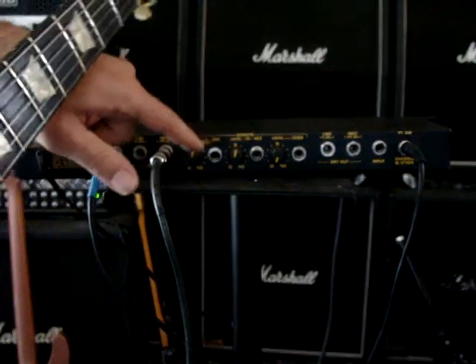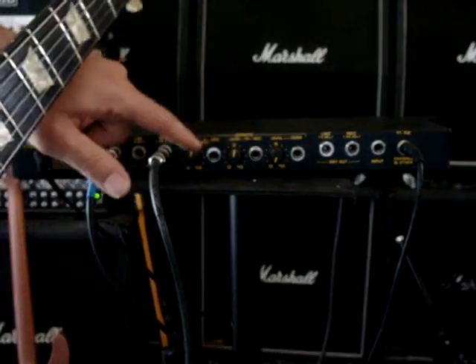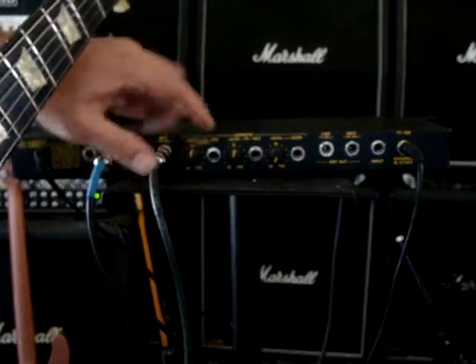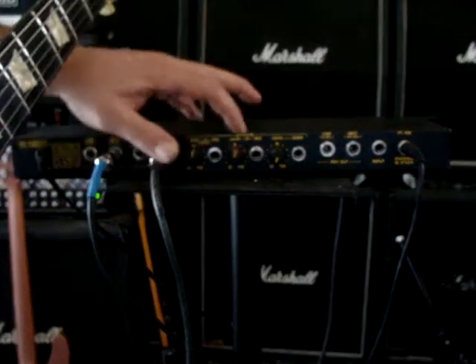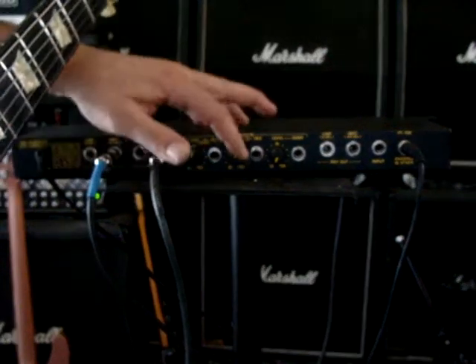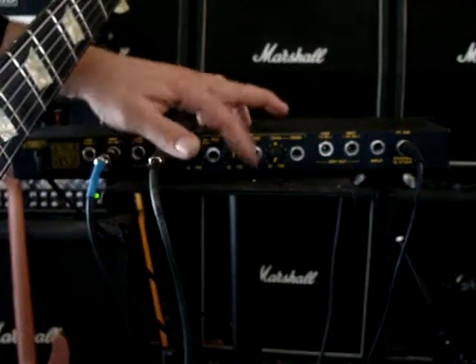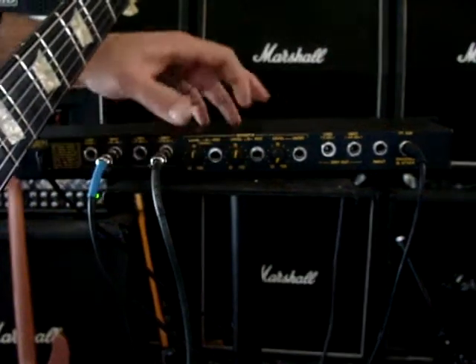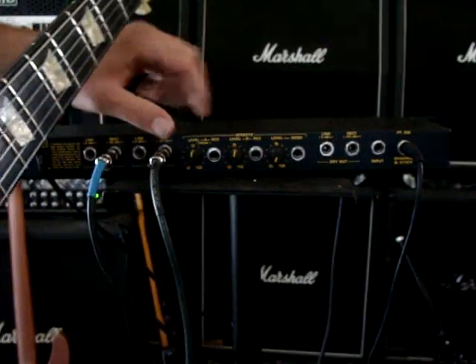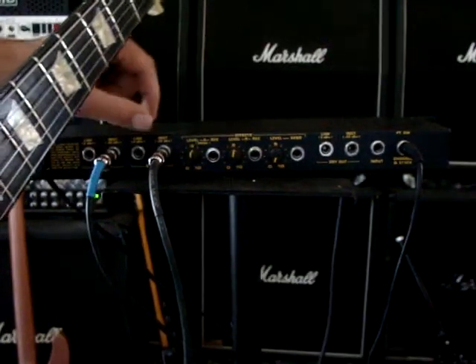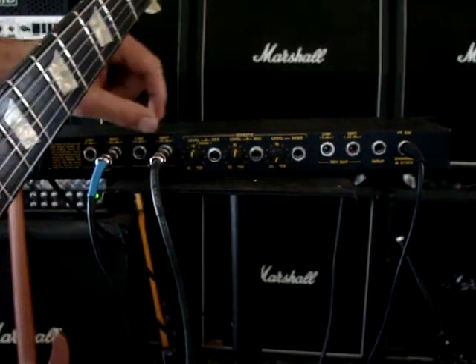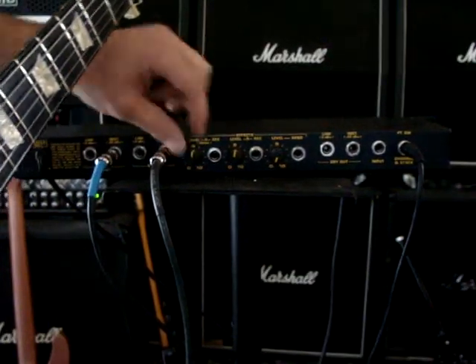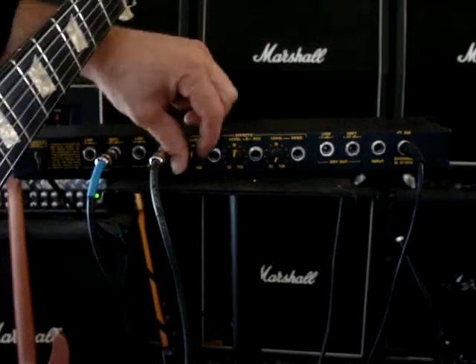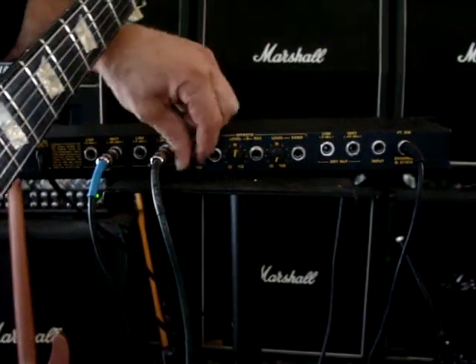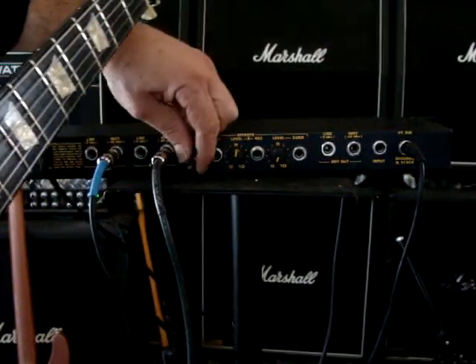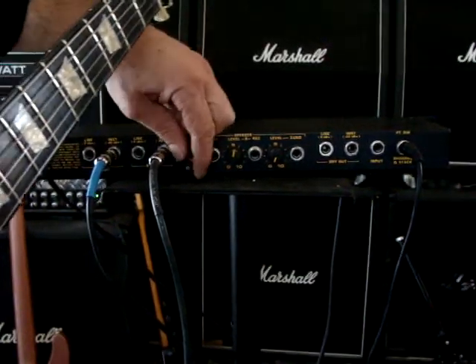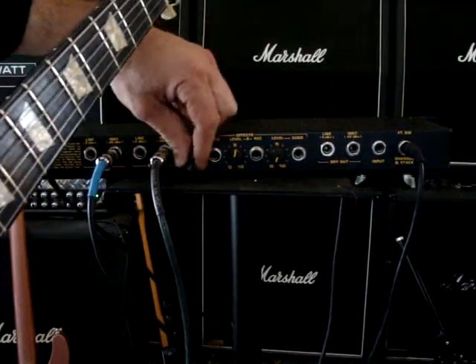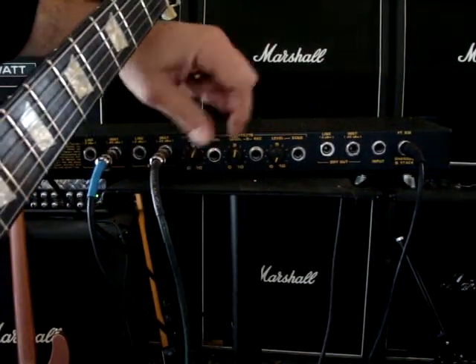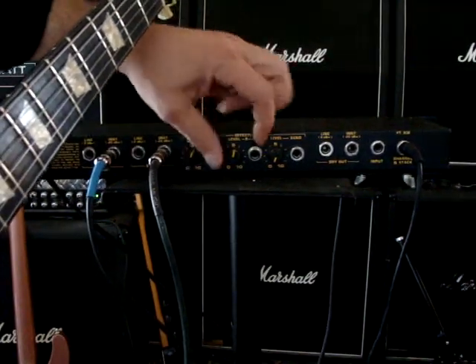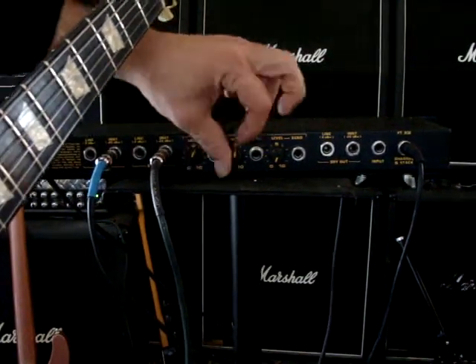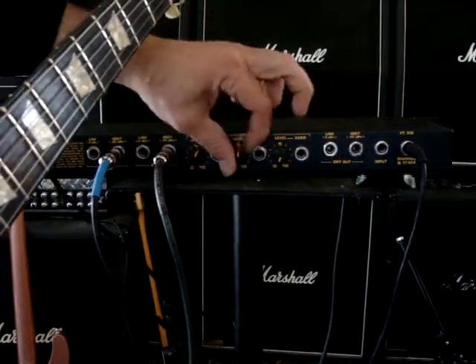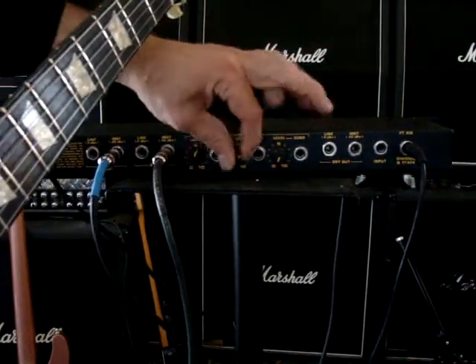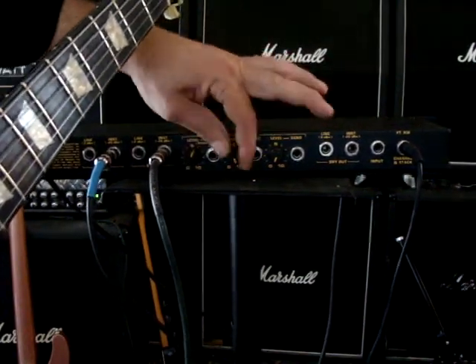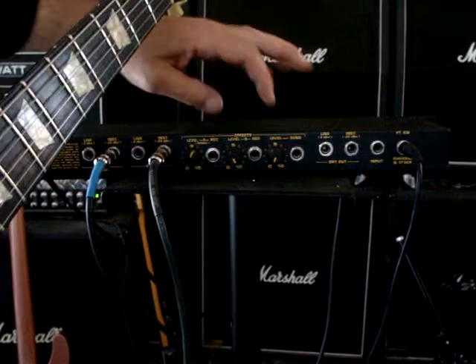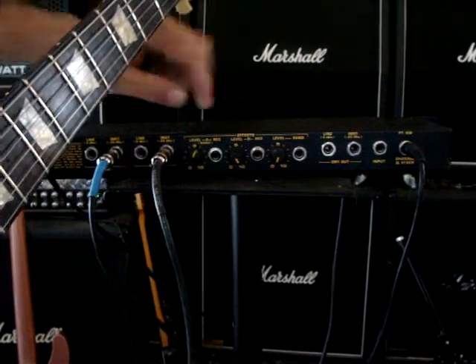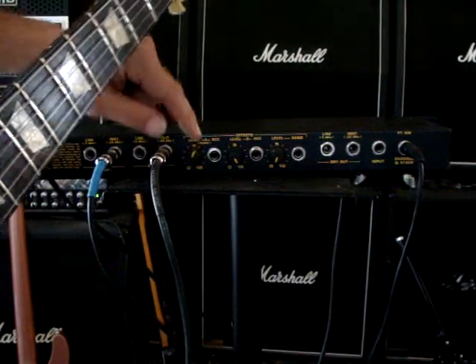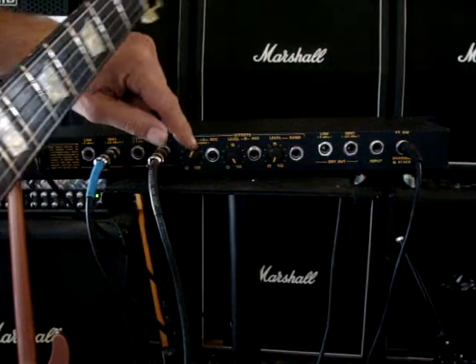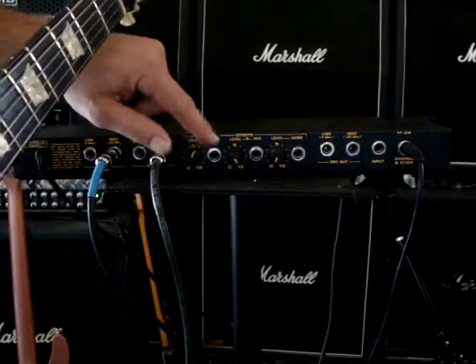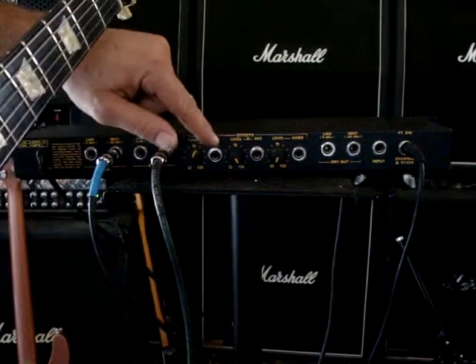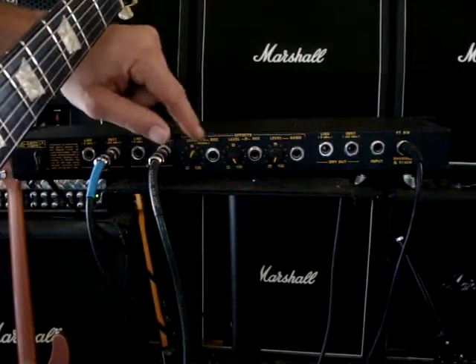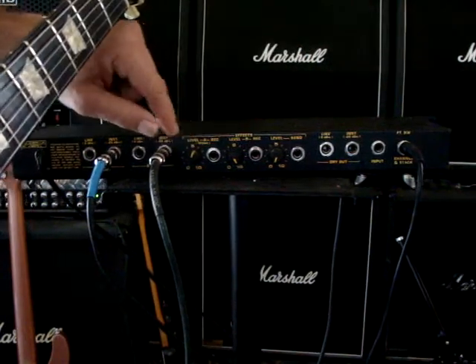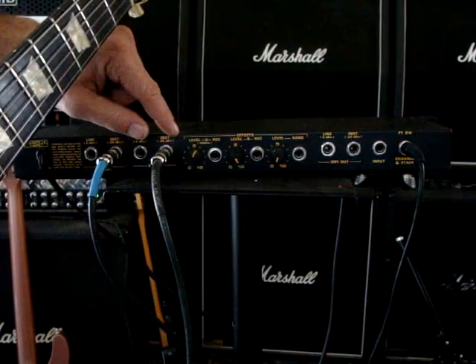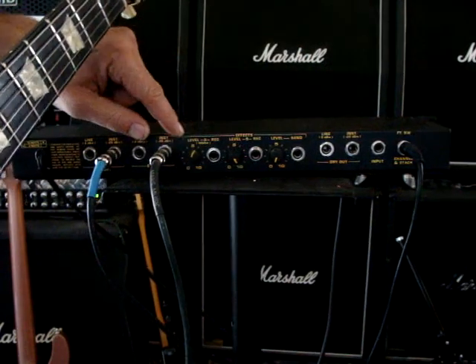This is just effects level. Recording levels.